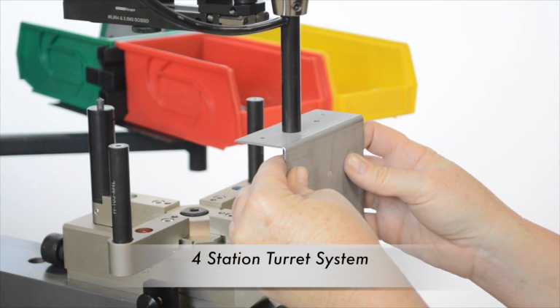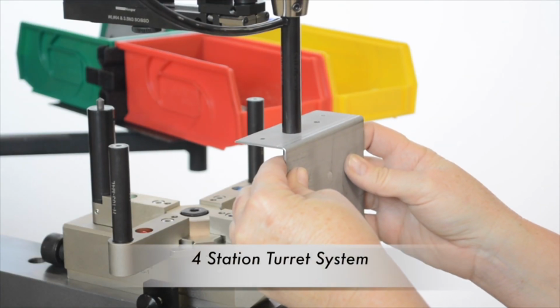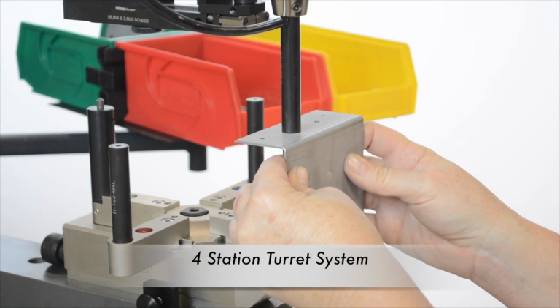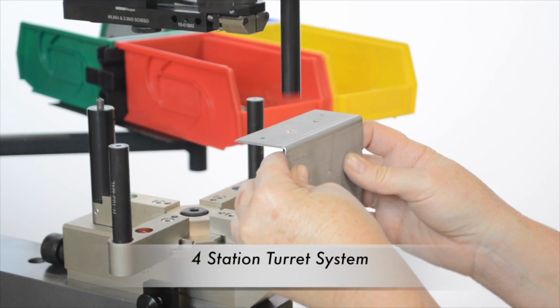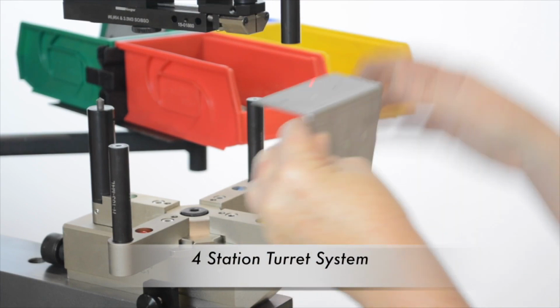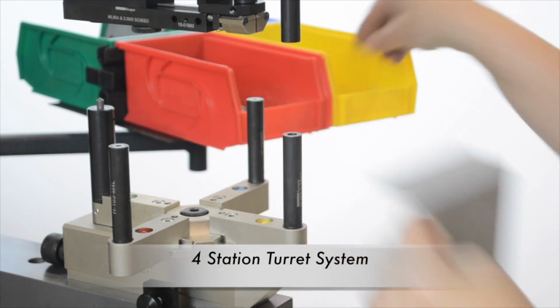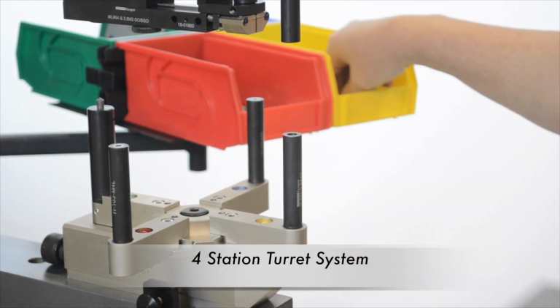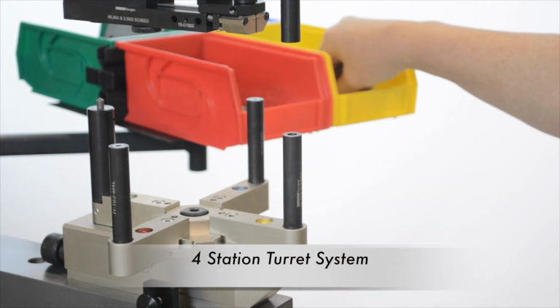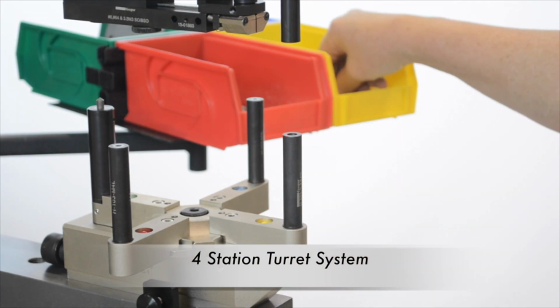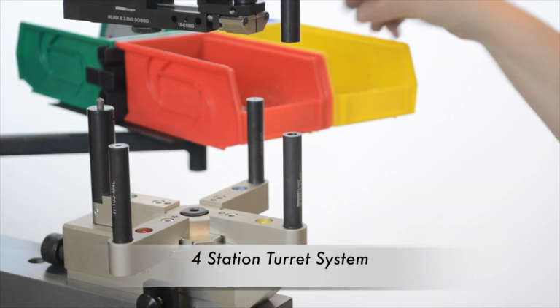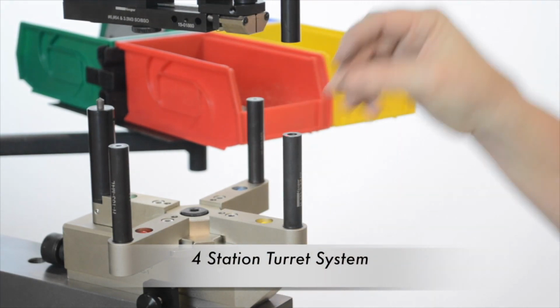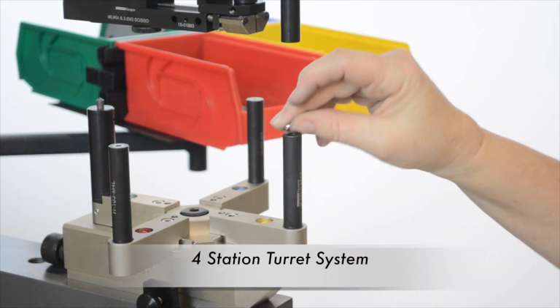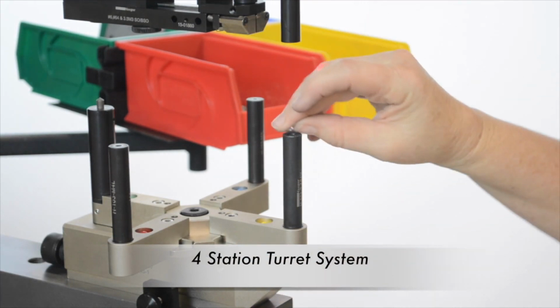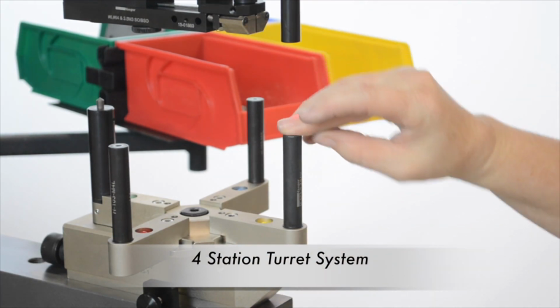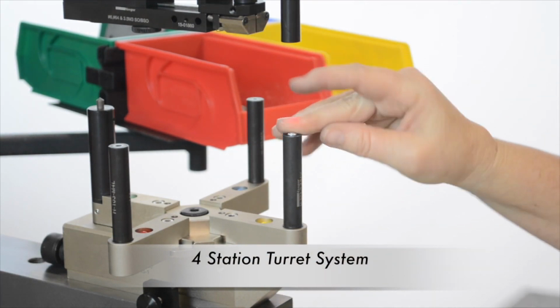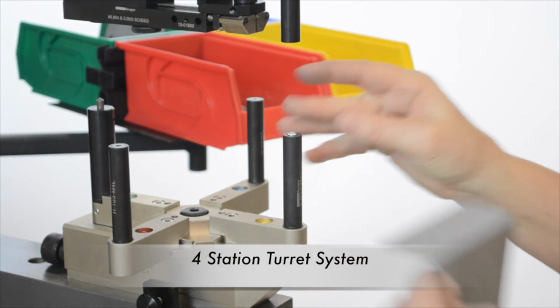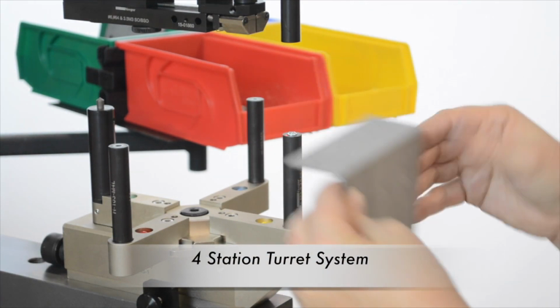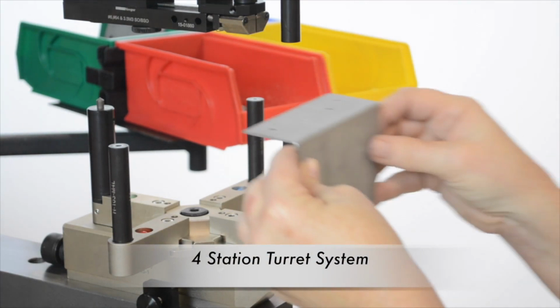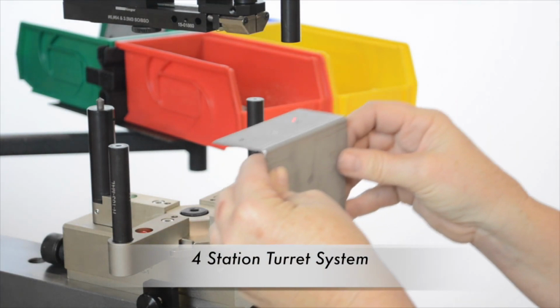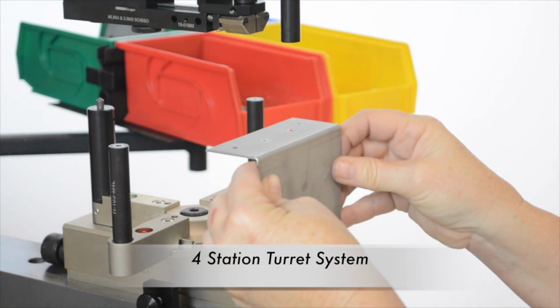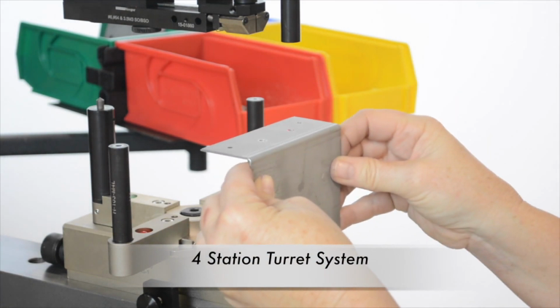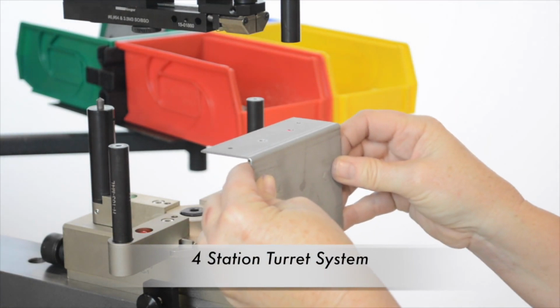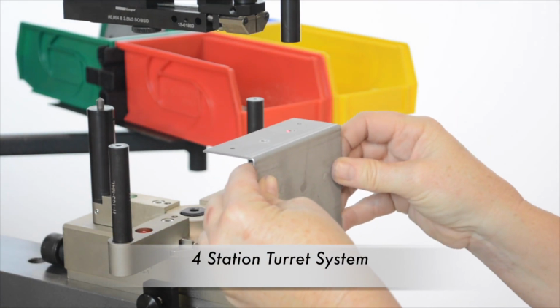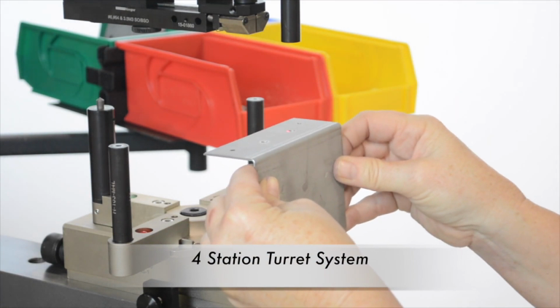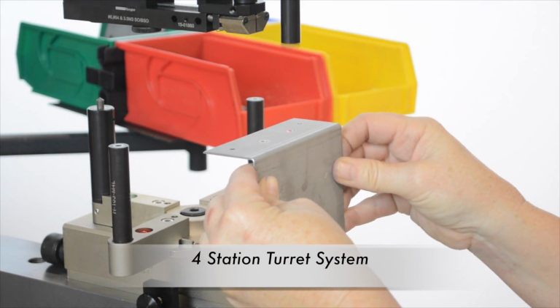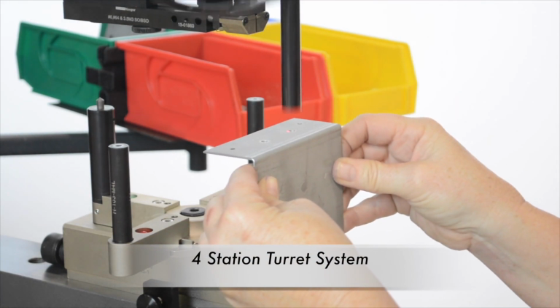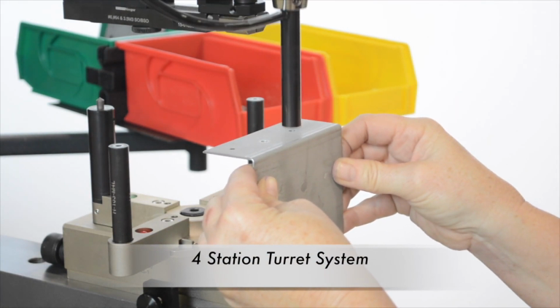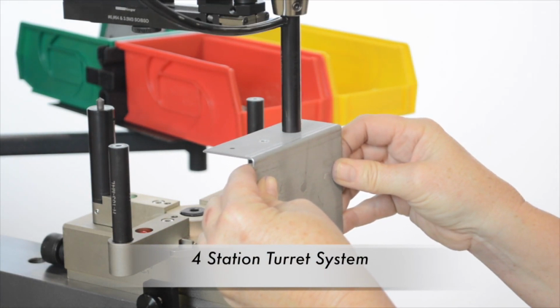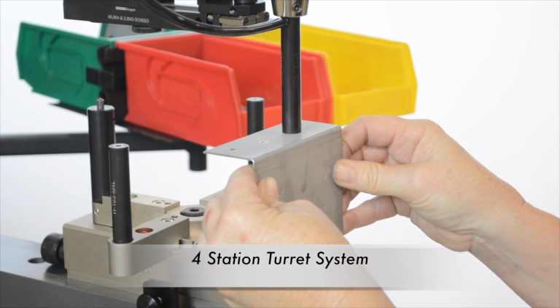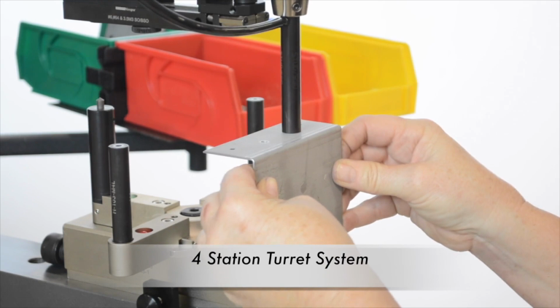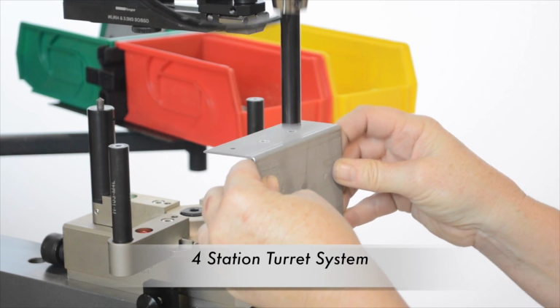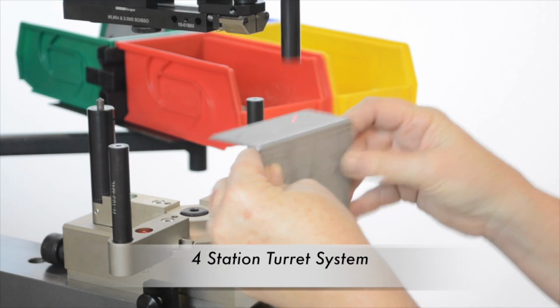The 618 MSP-E increases productivity up to 70% over the legendary 618+.